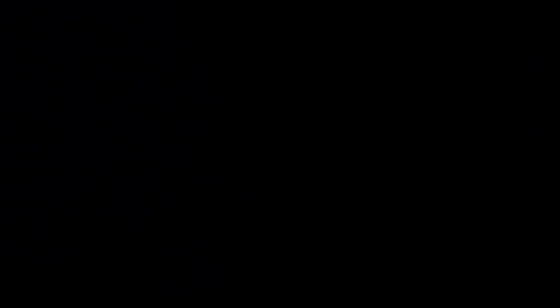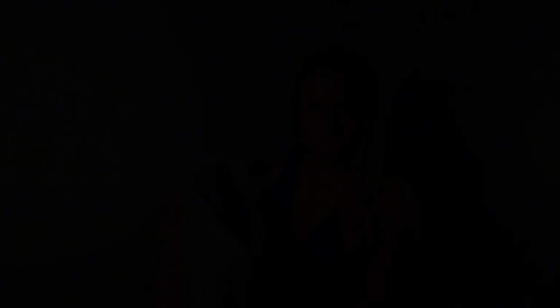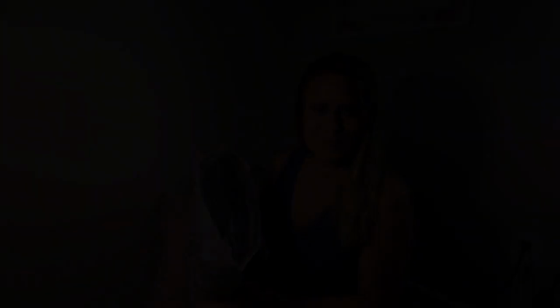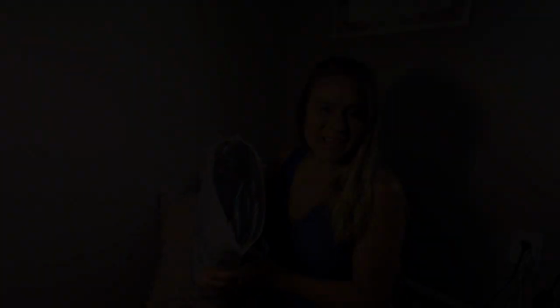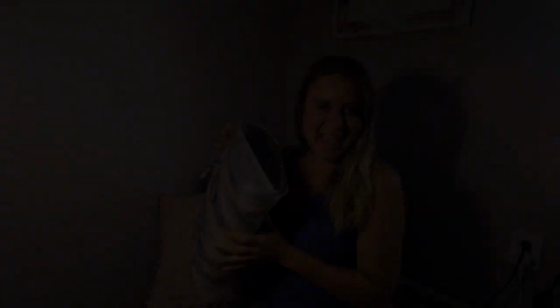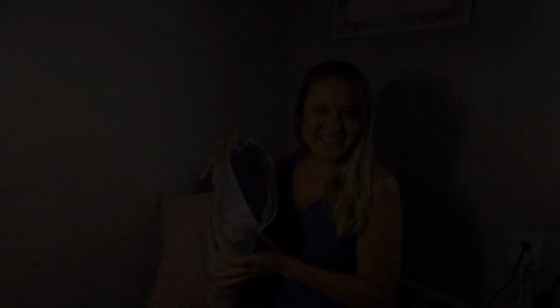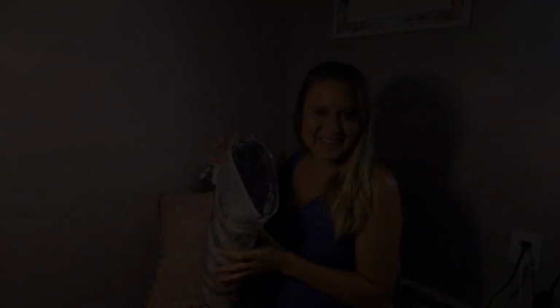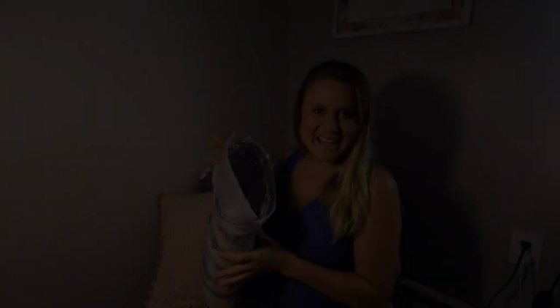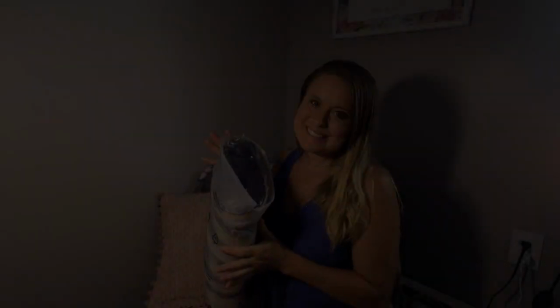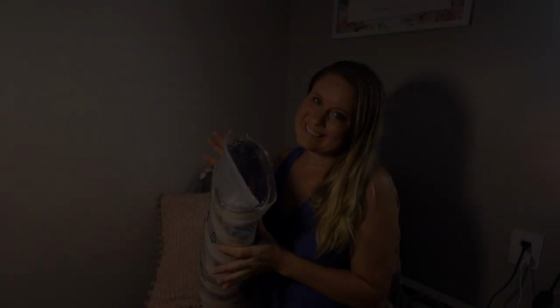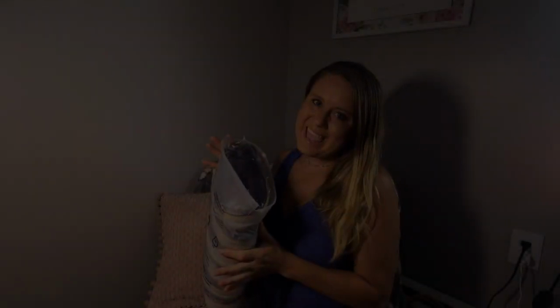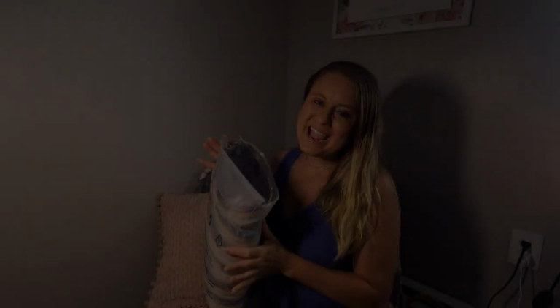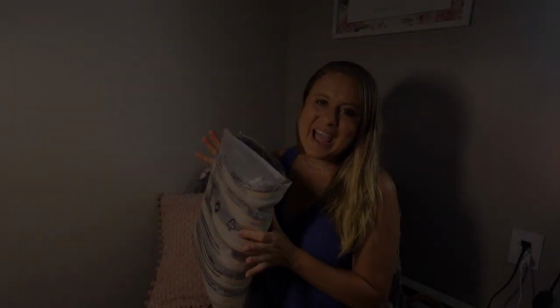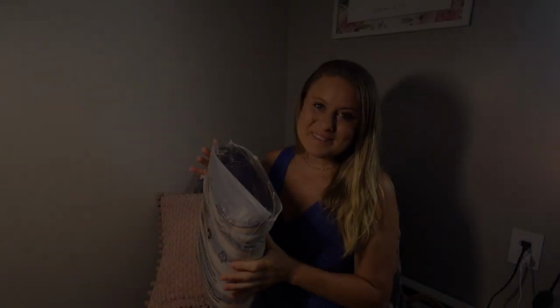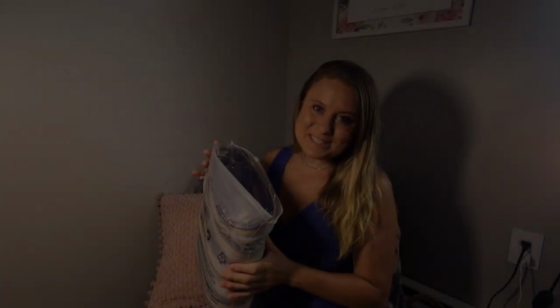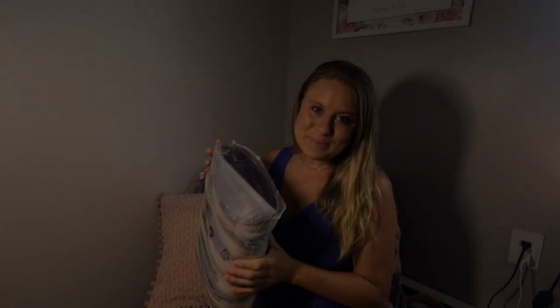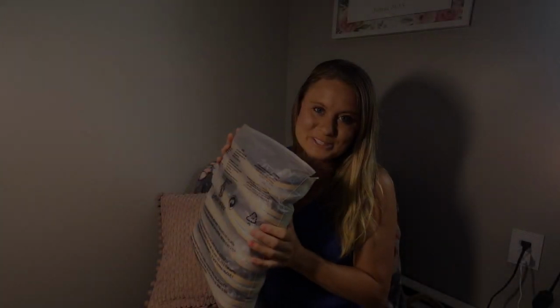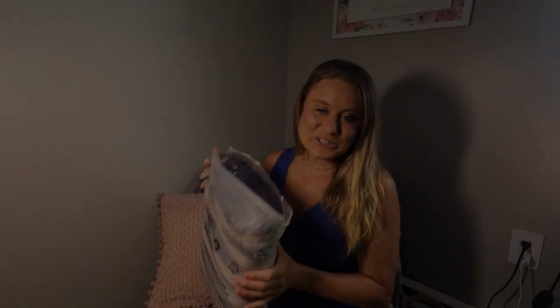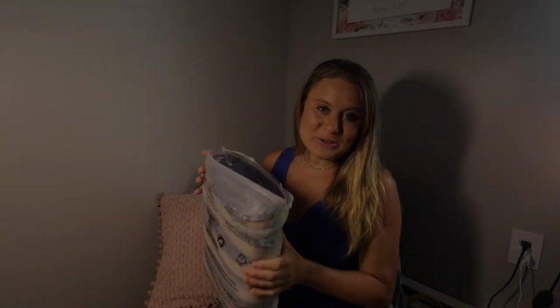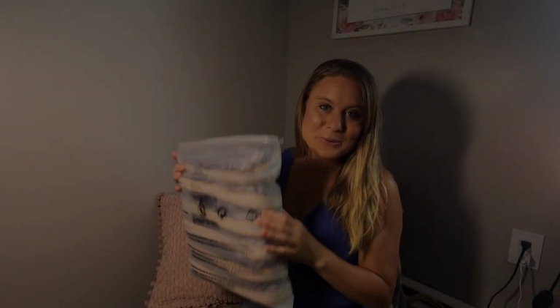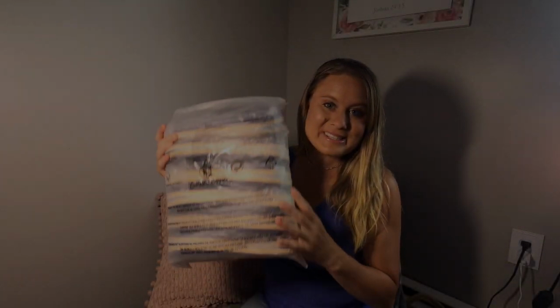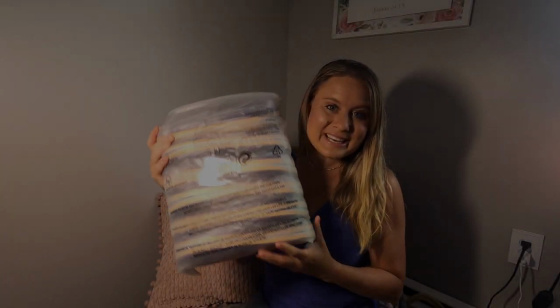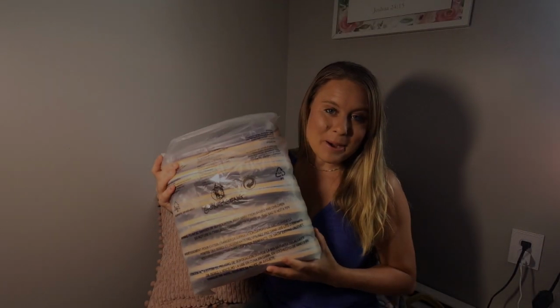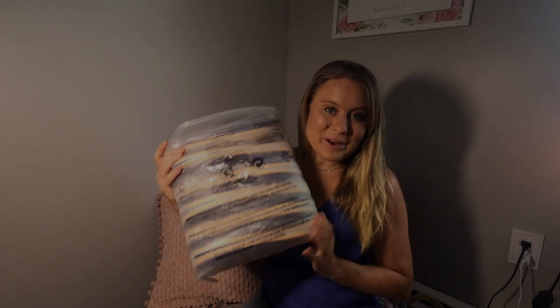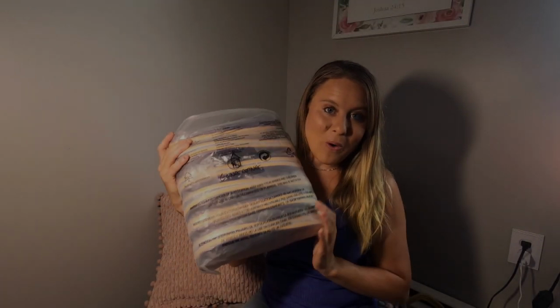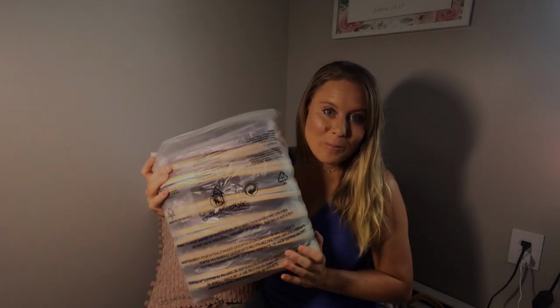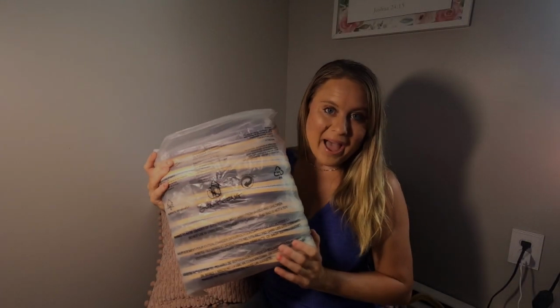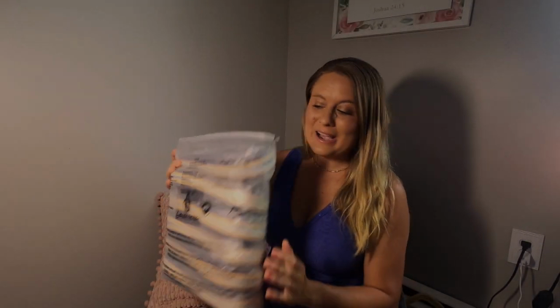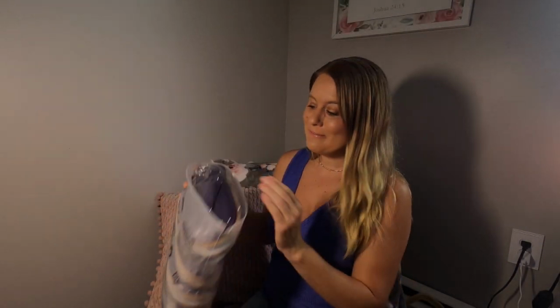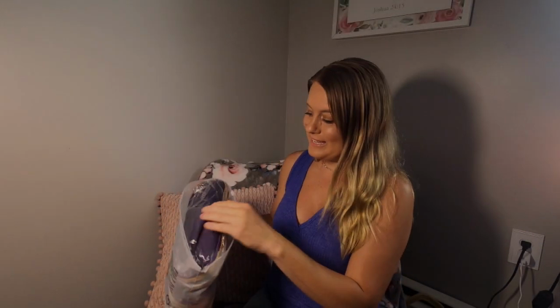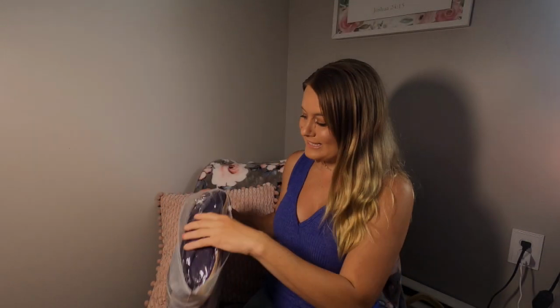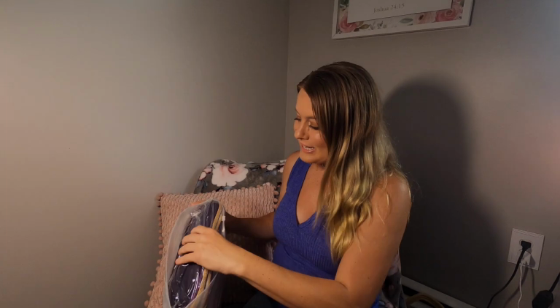This product was sent to me for a review, and I may earn commissions on this video.